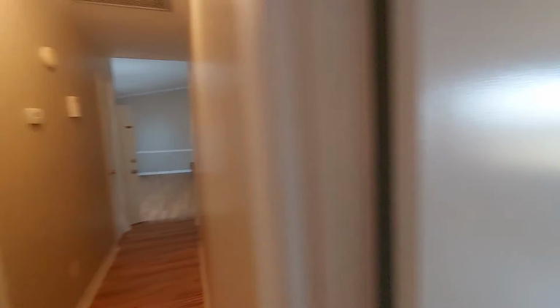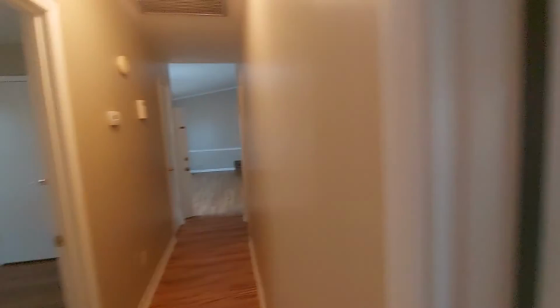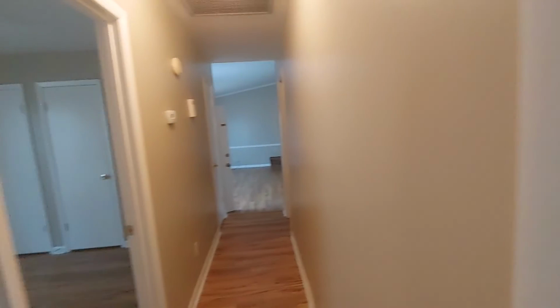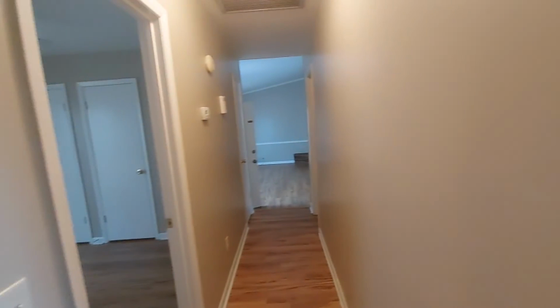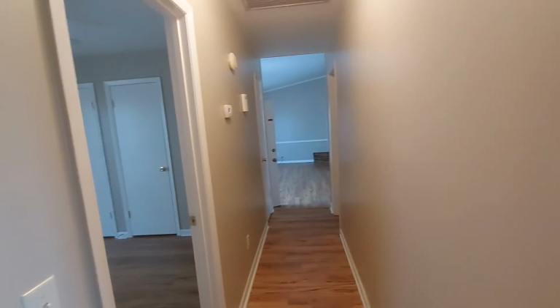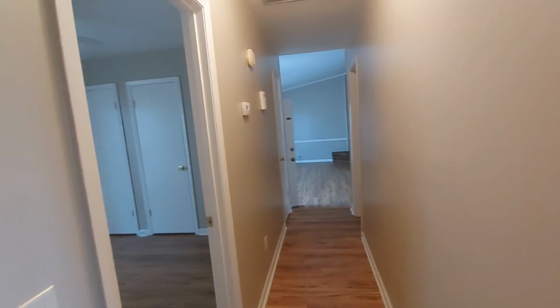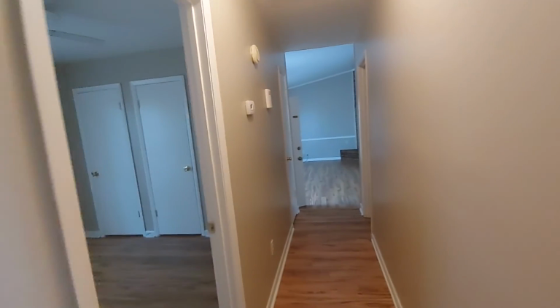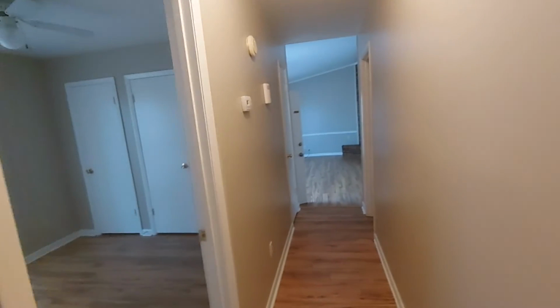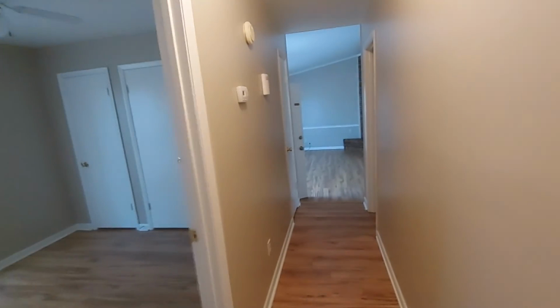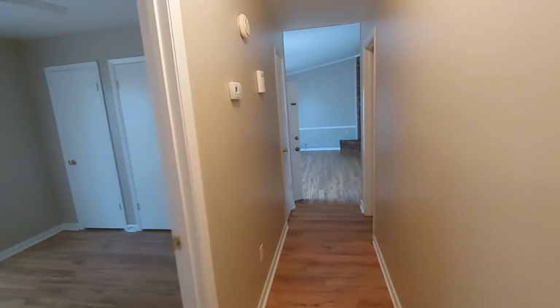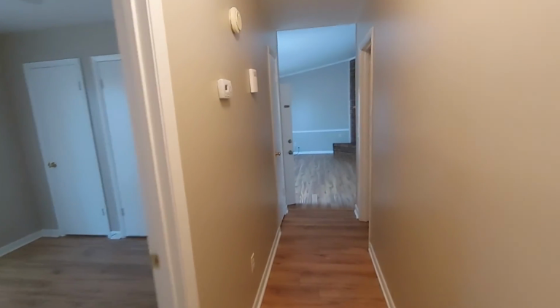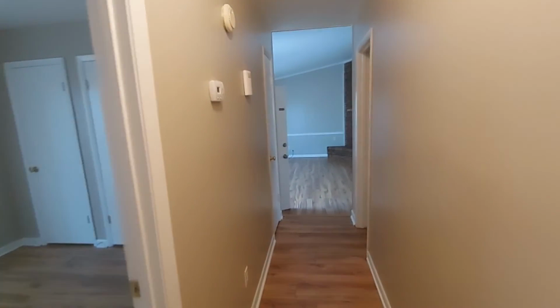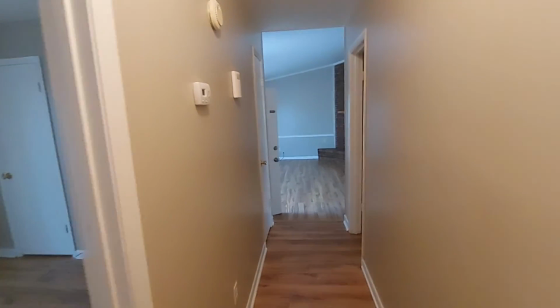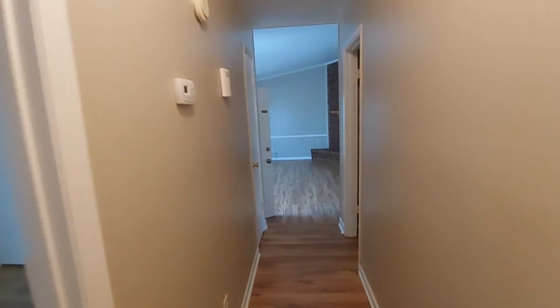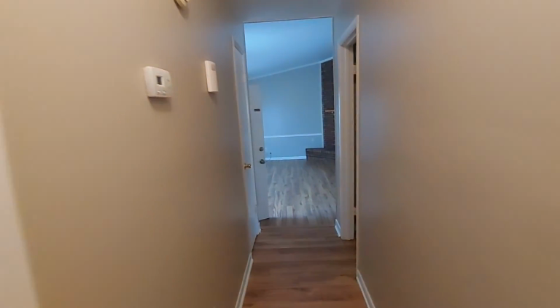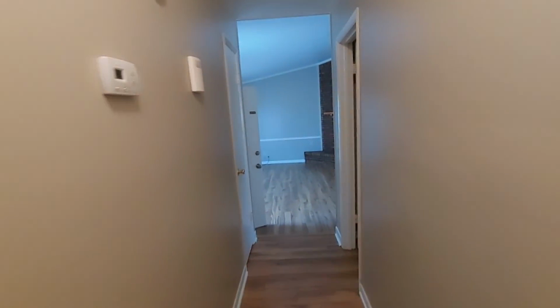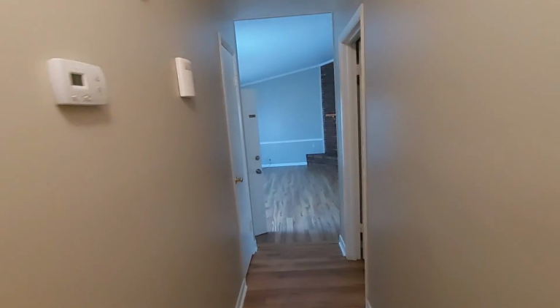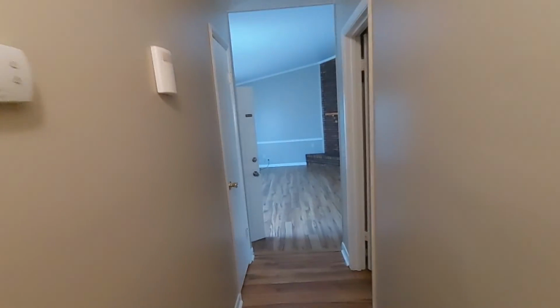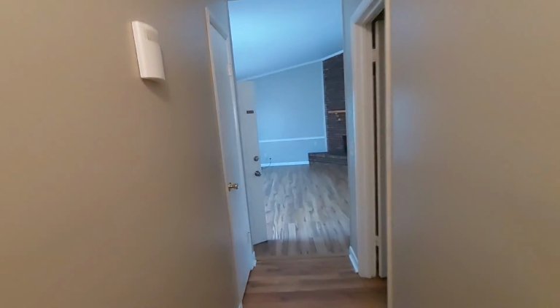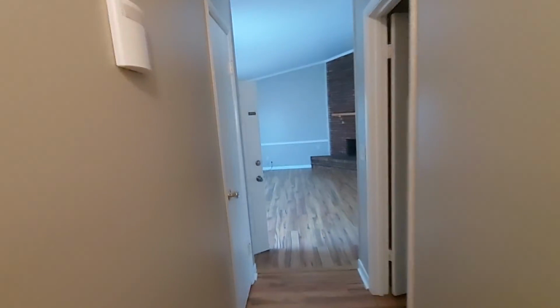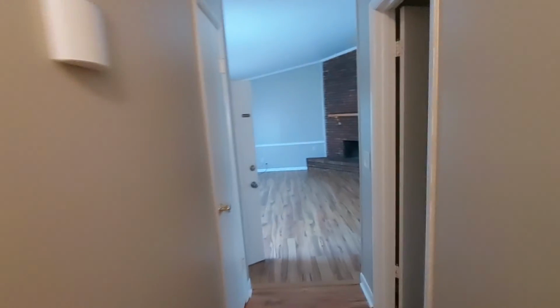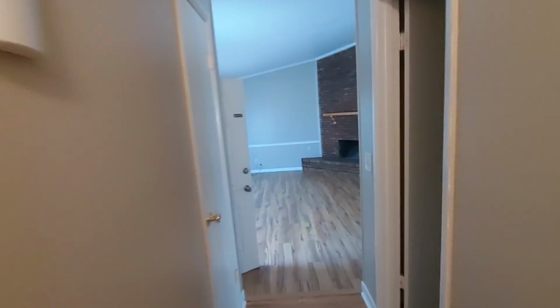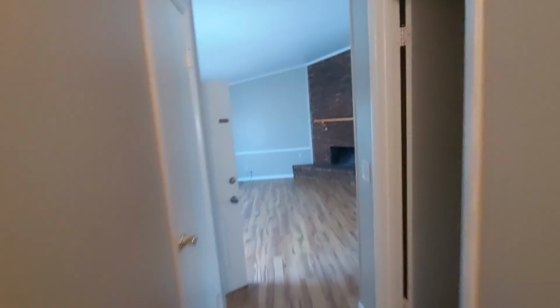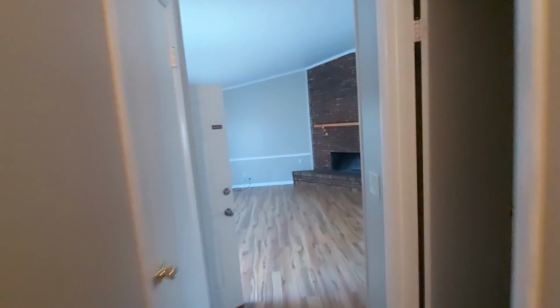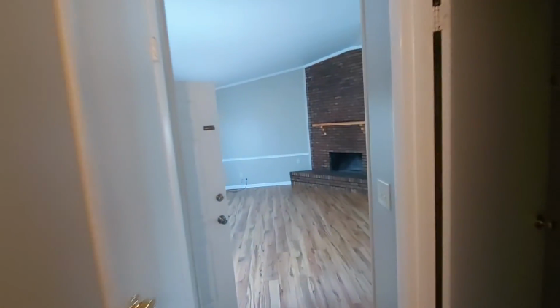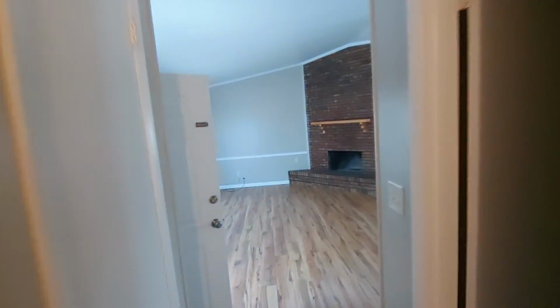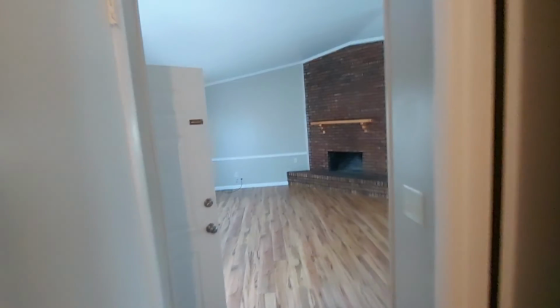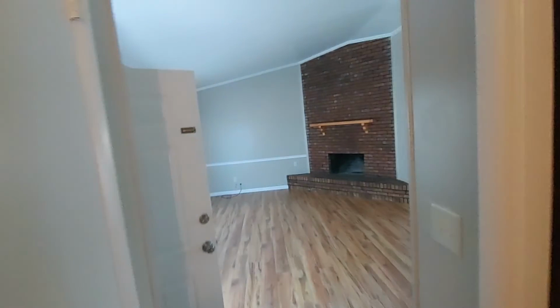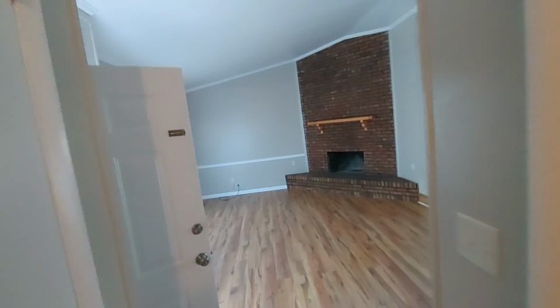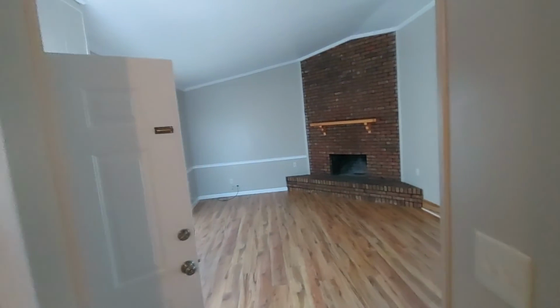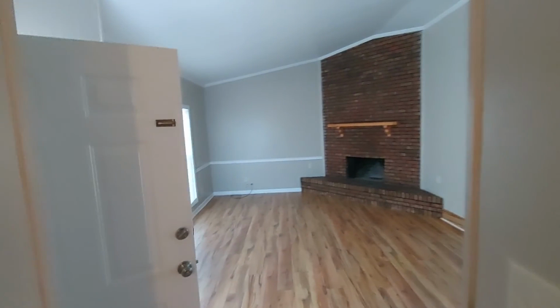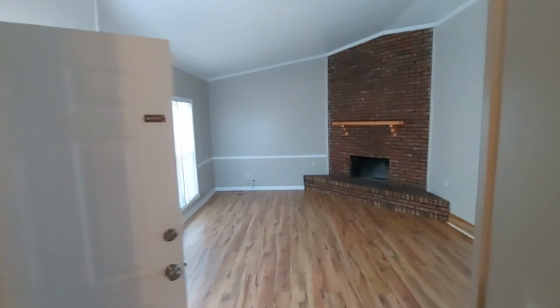So this is the house. If this is the one for you, just let us know — we'd love to help you. Thanks.